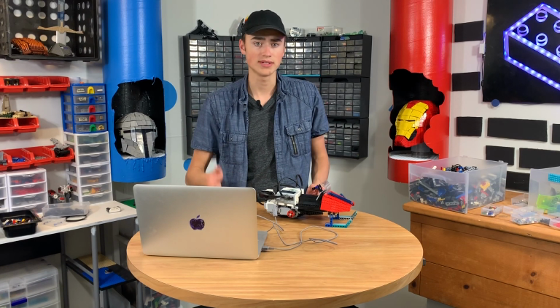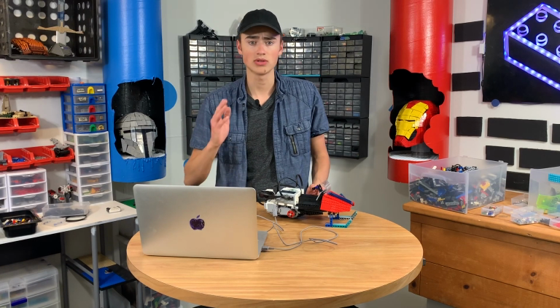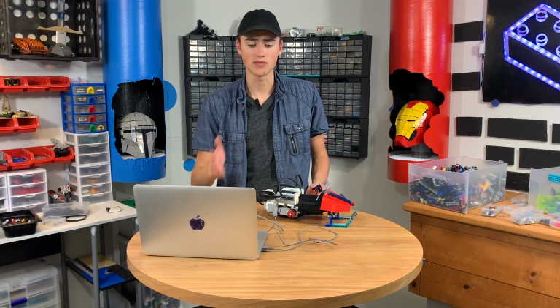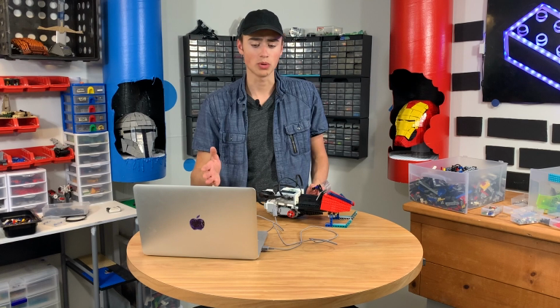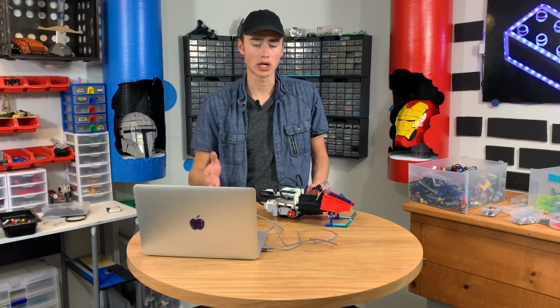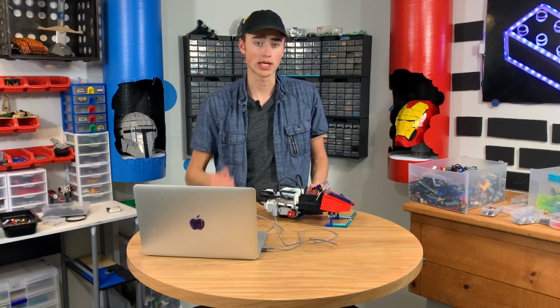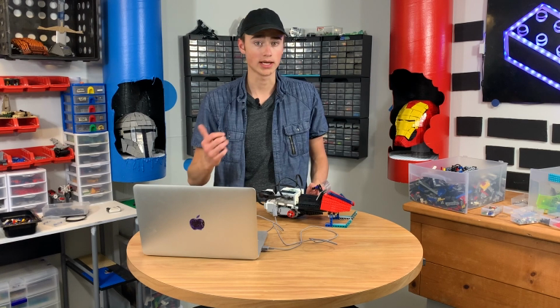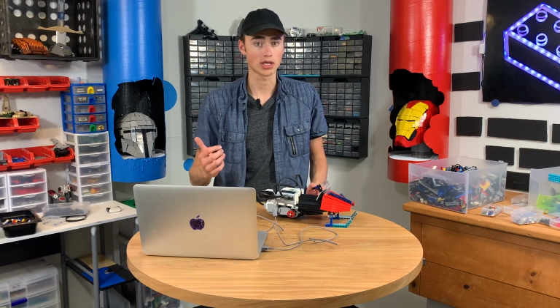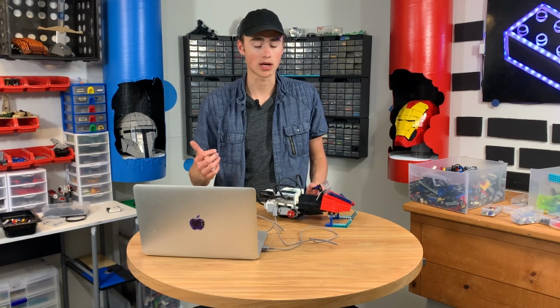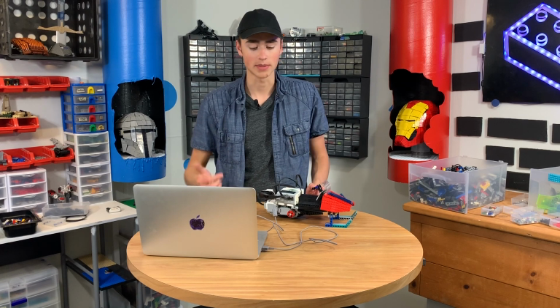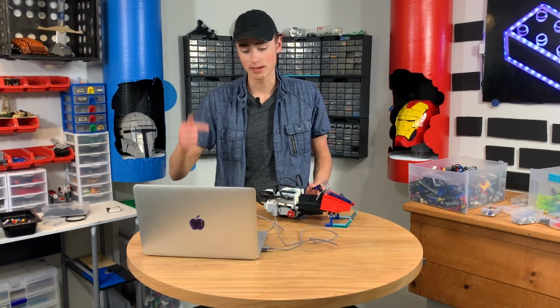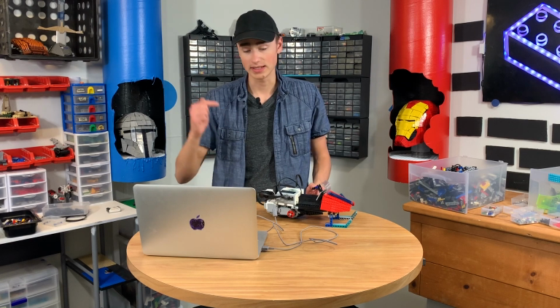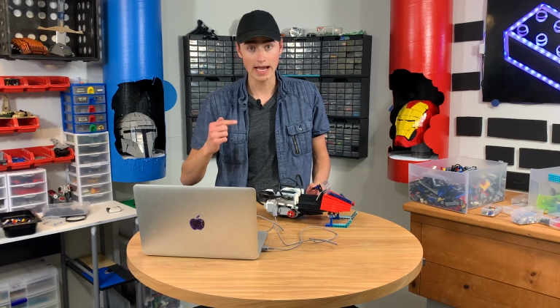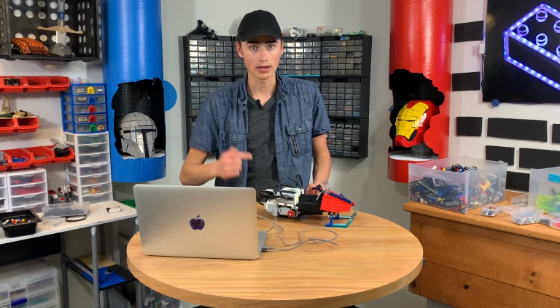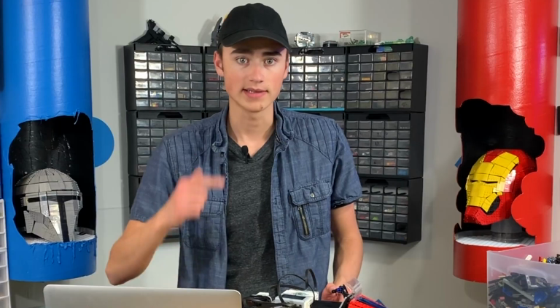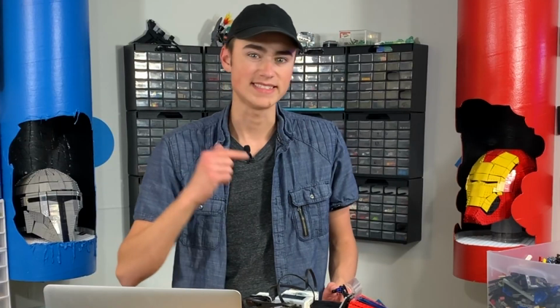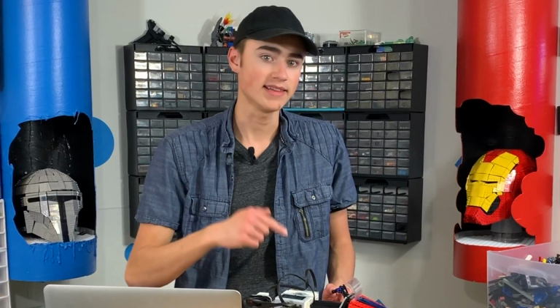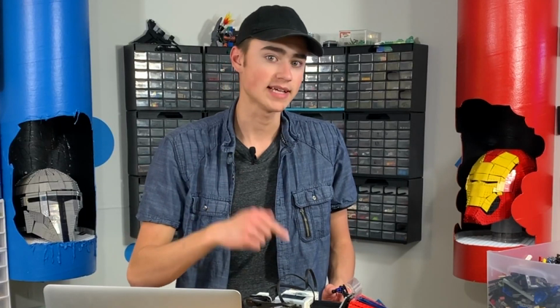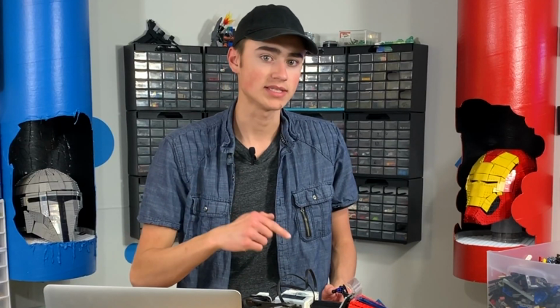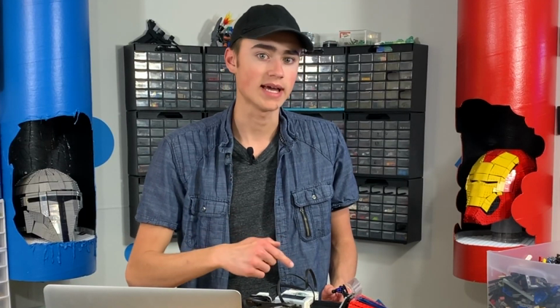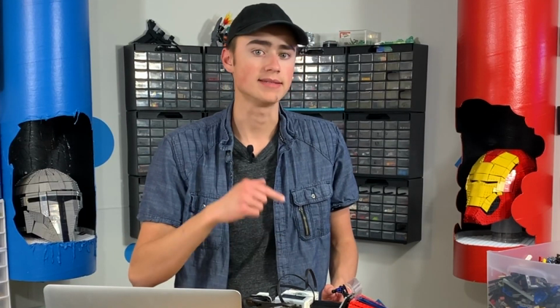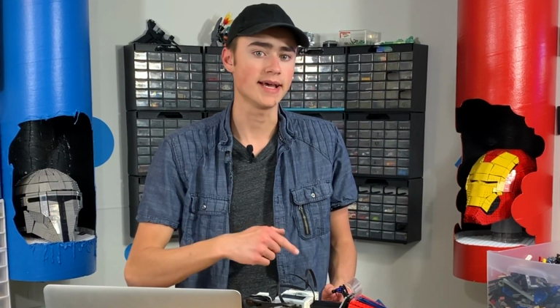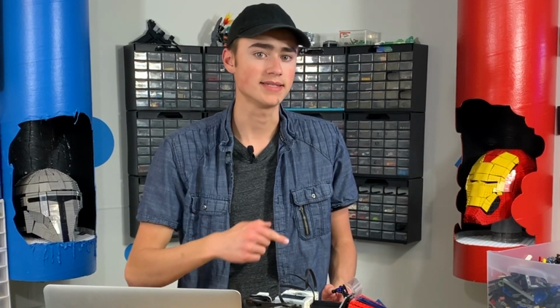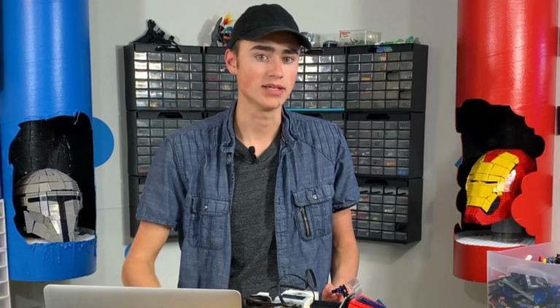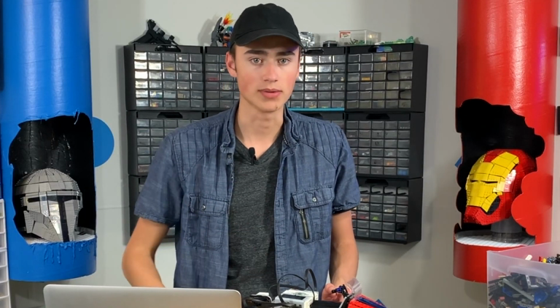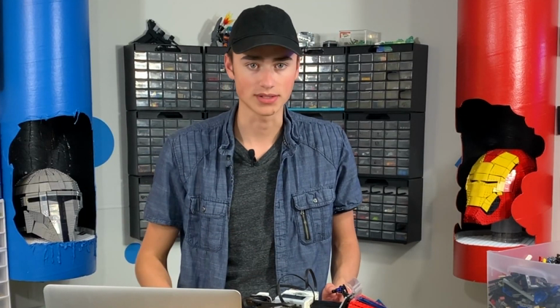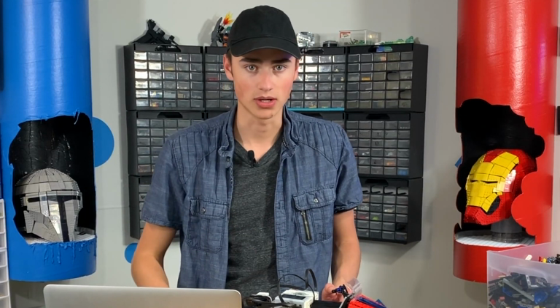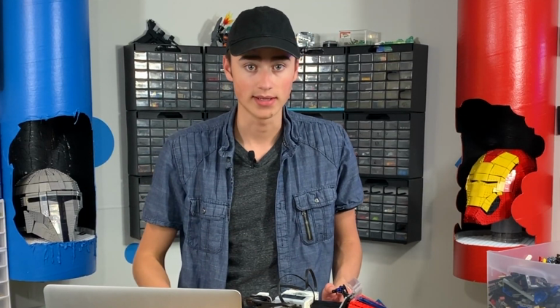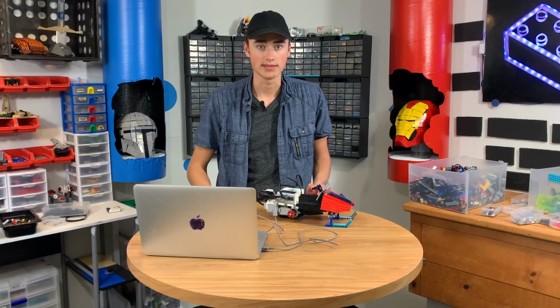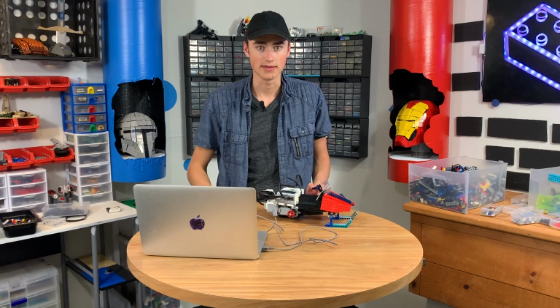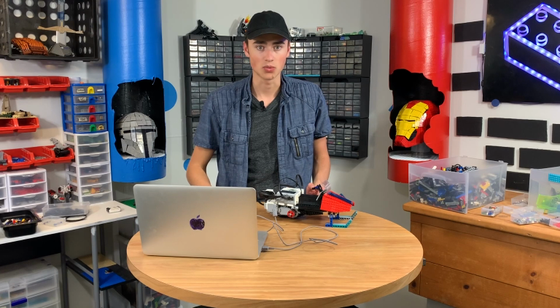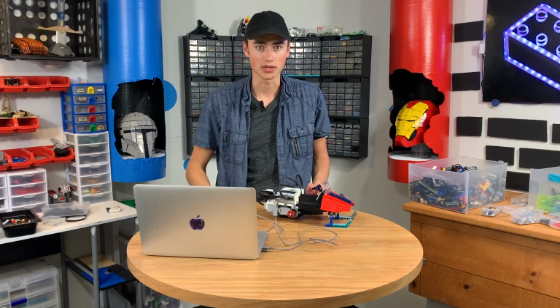You can download the free programmer at lego.com. Now let's take this outside and test it in the real snow and see if it works.